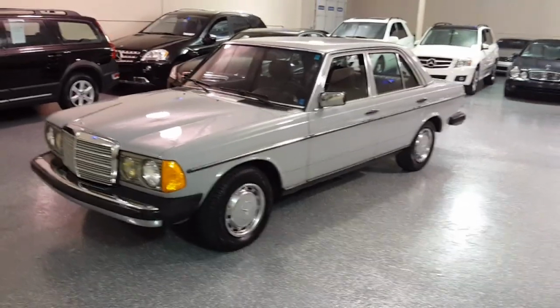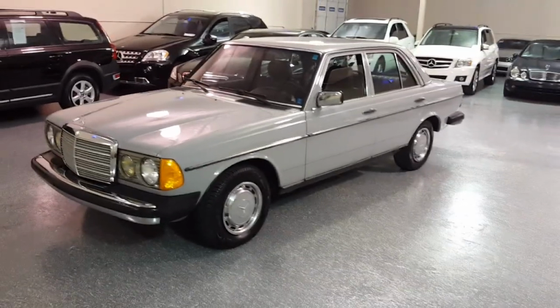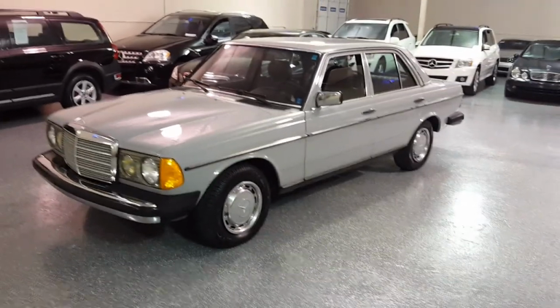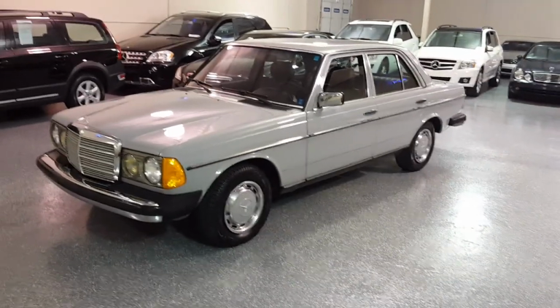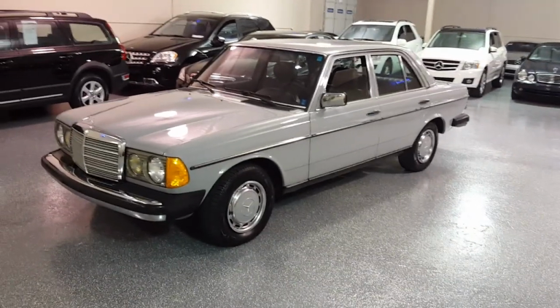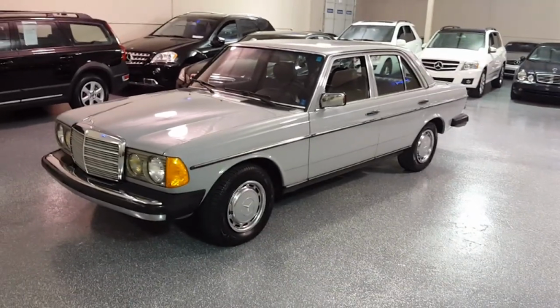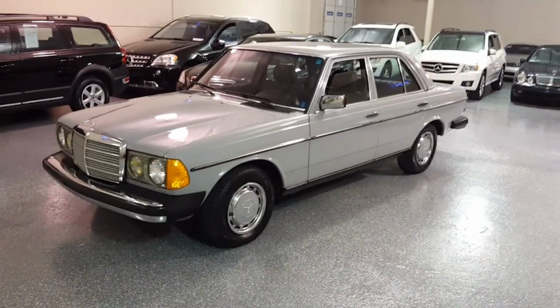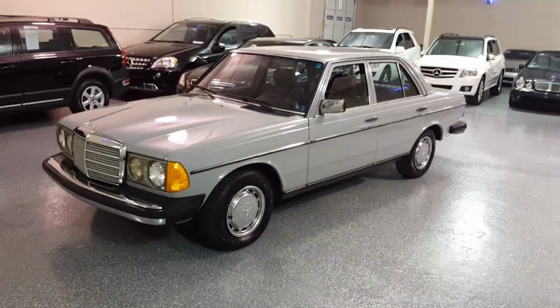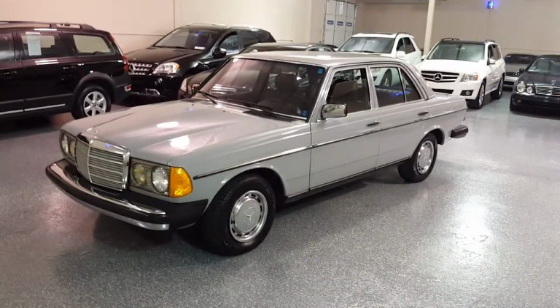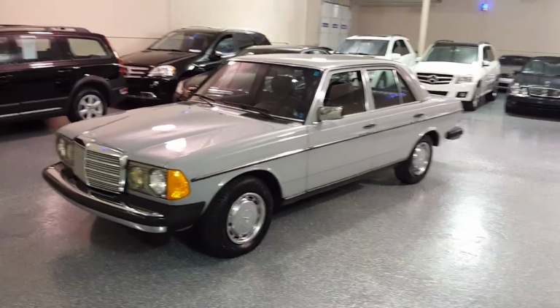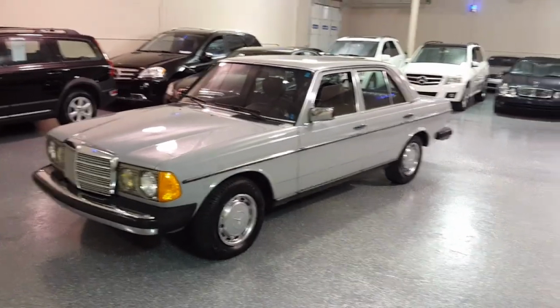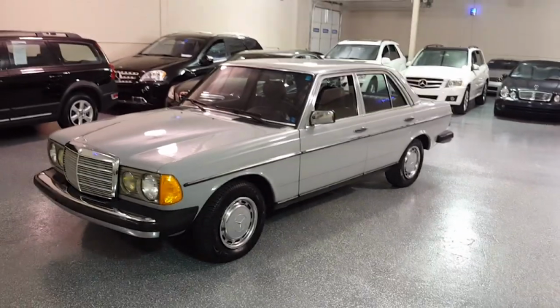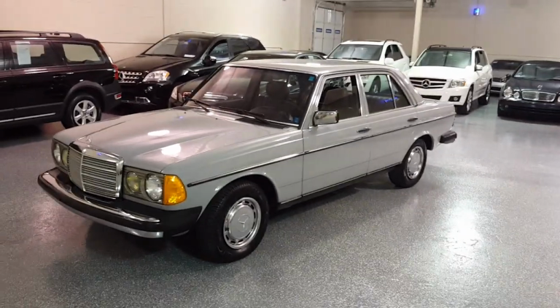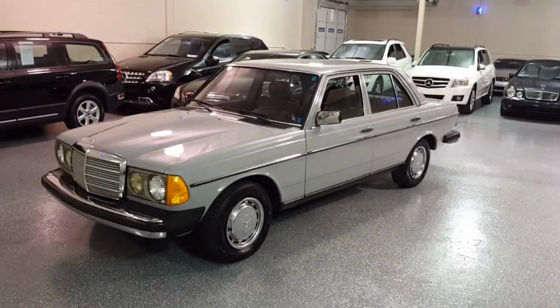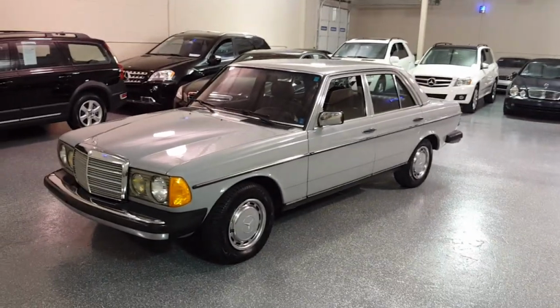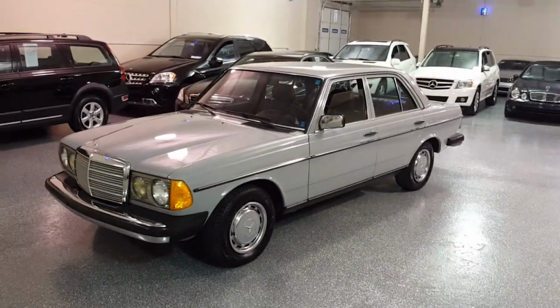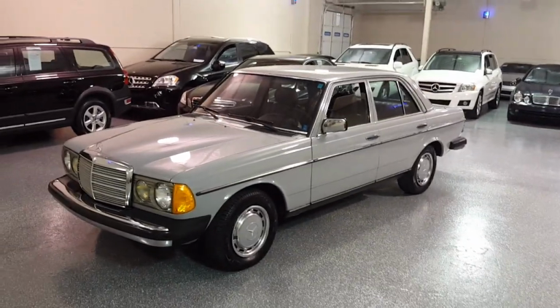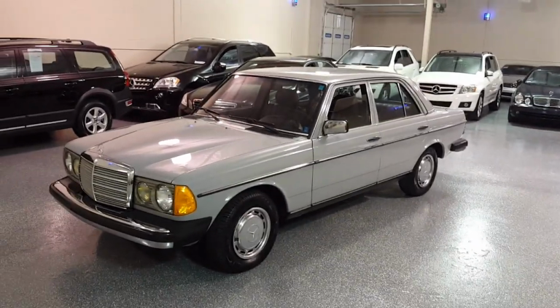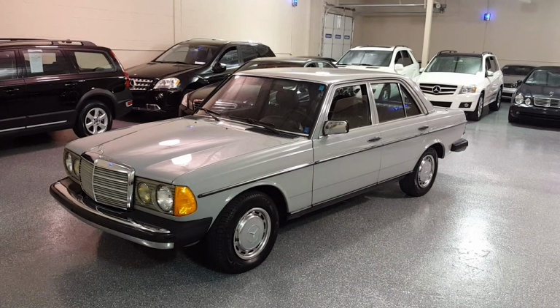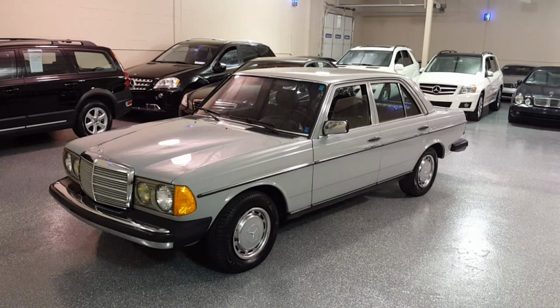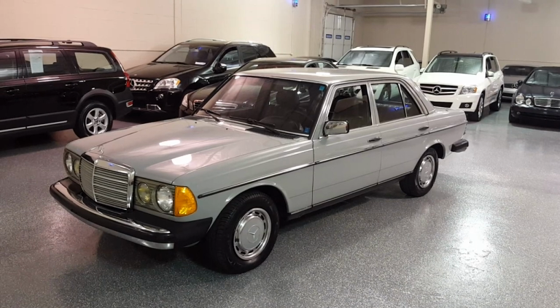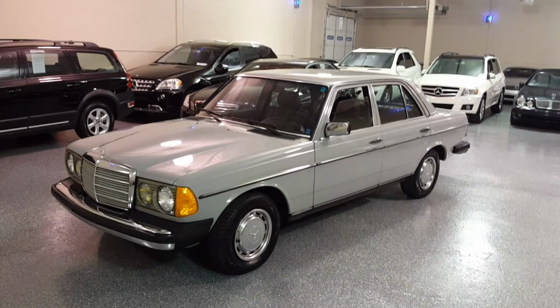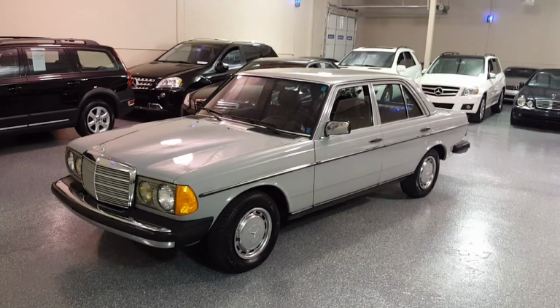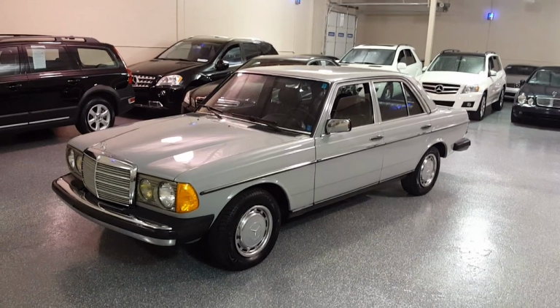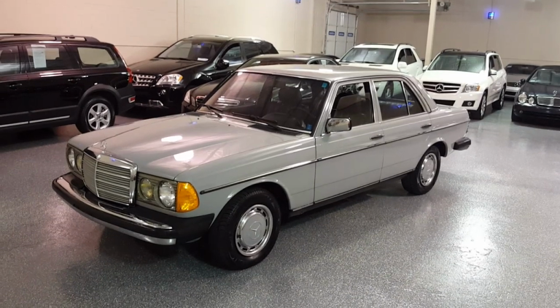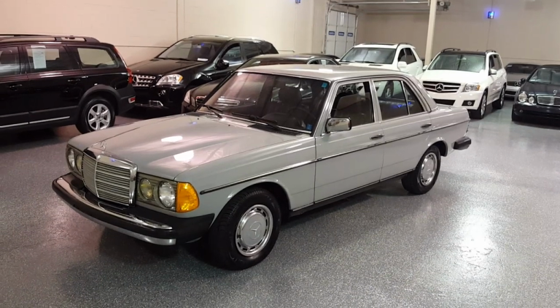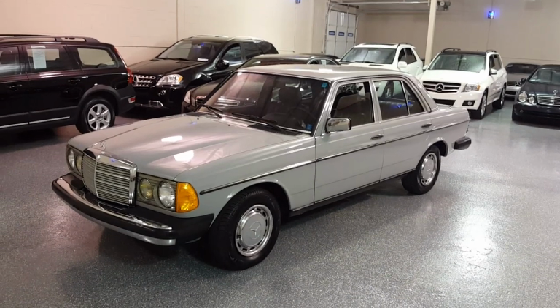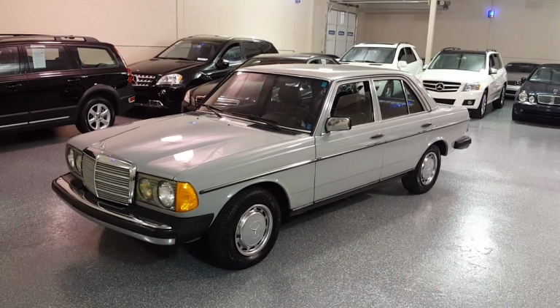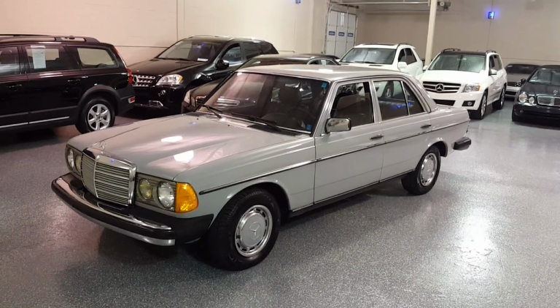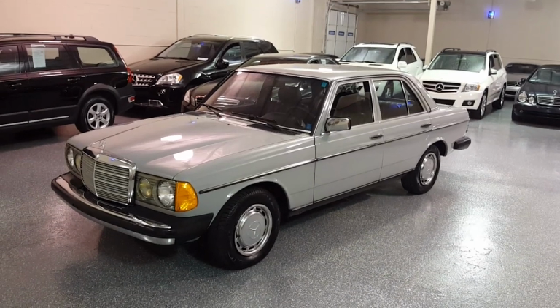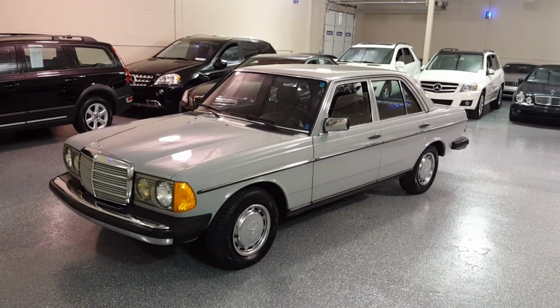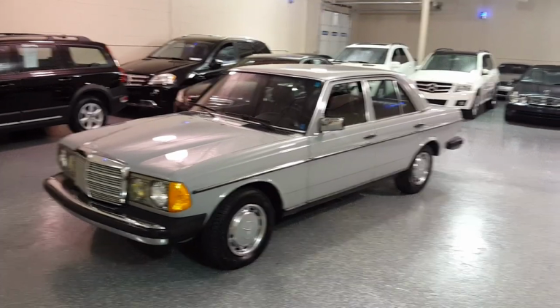Thanks for looking in. Give us a call. We'd love to tell you more about this beautiful 1983 240 diesel.